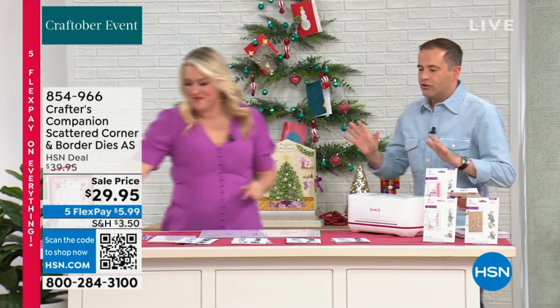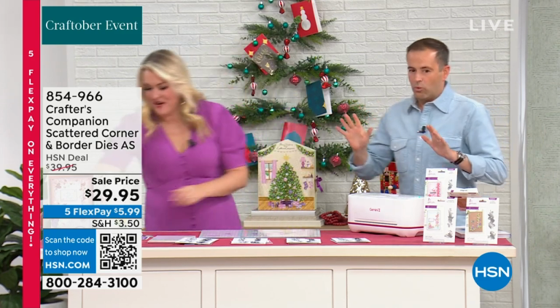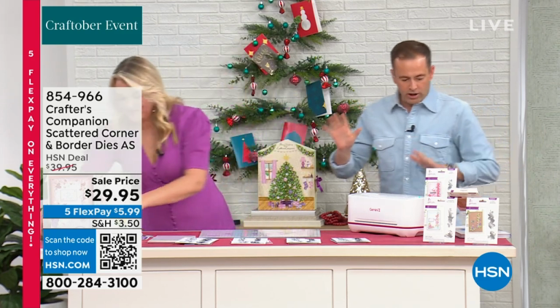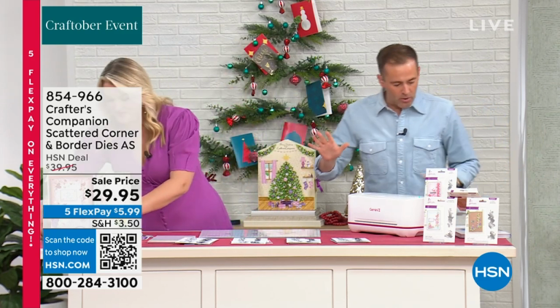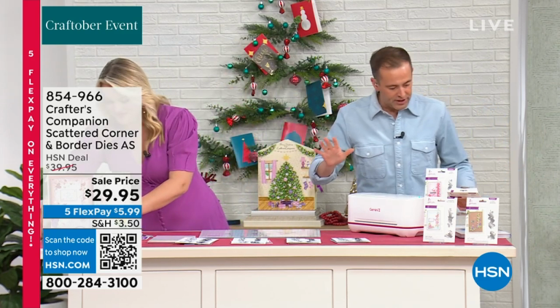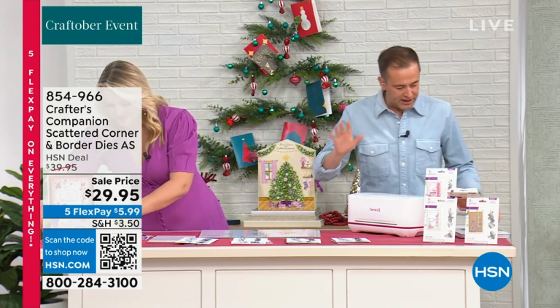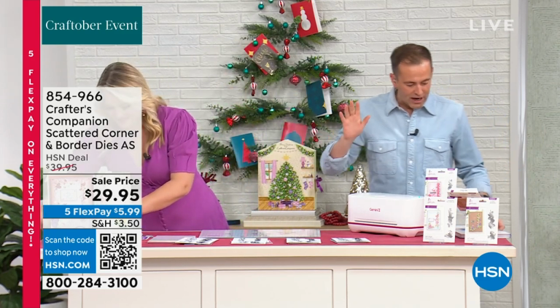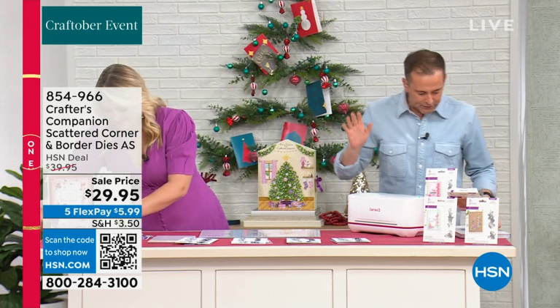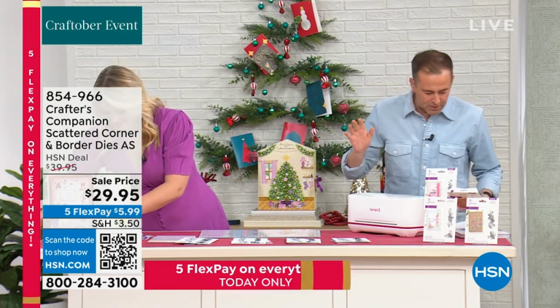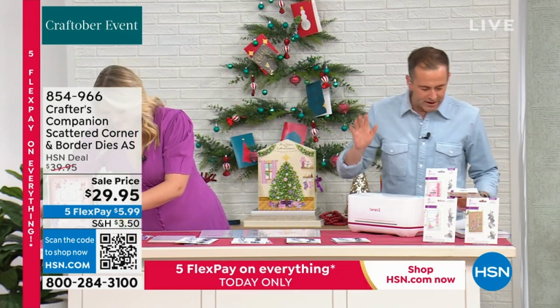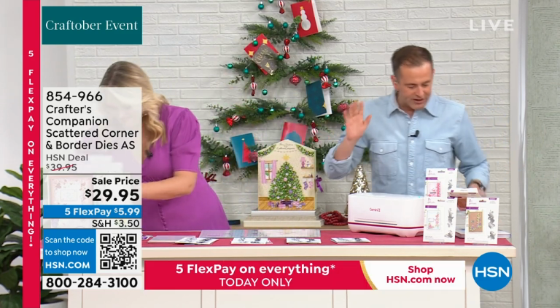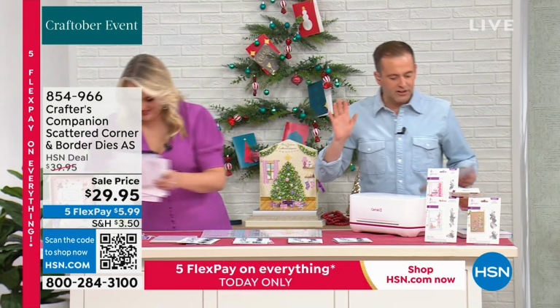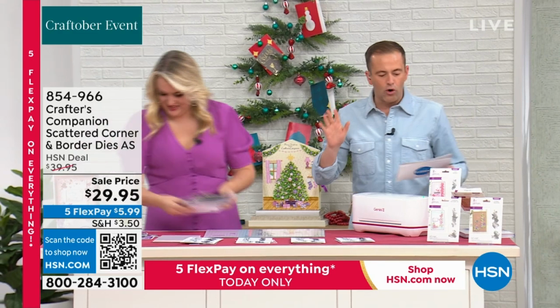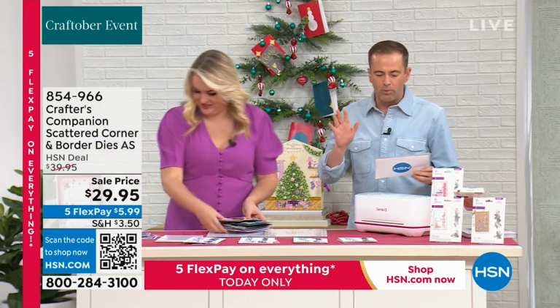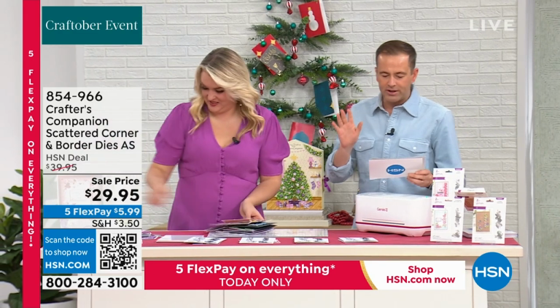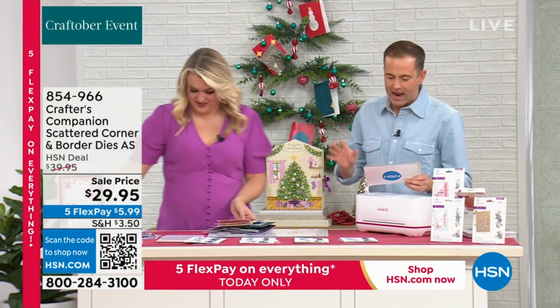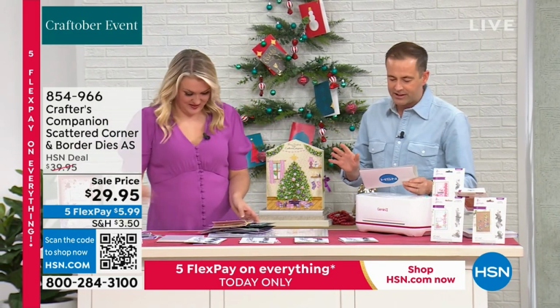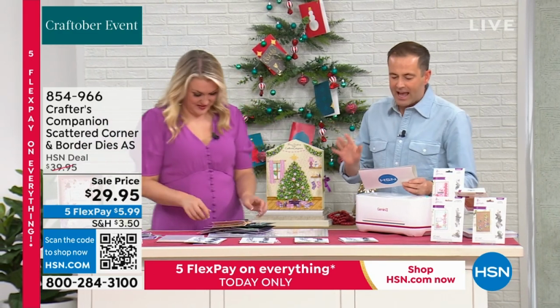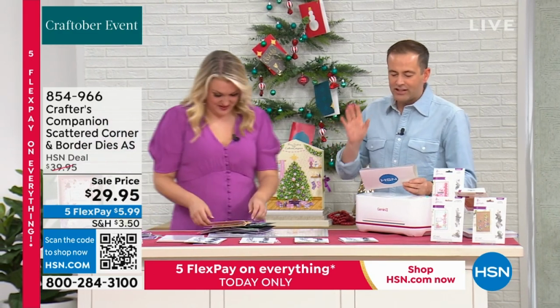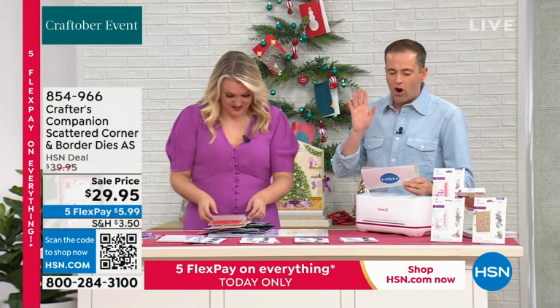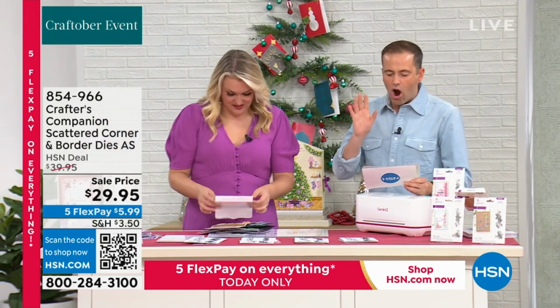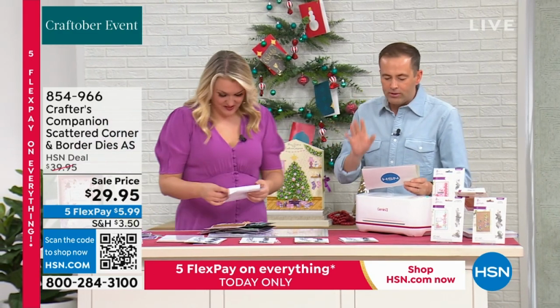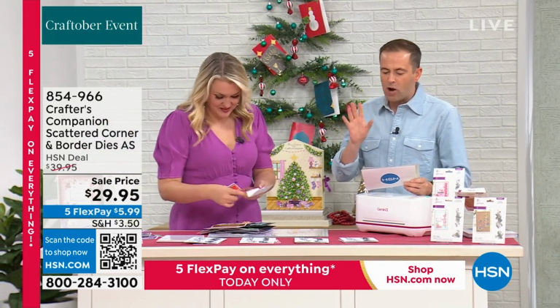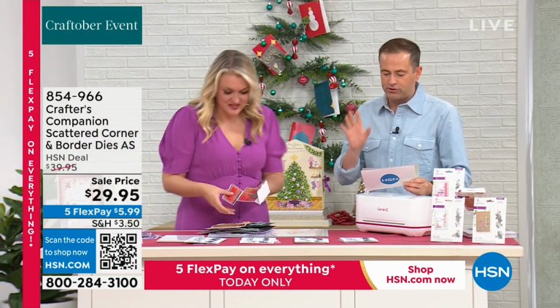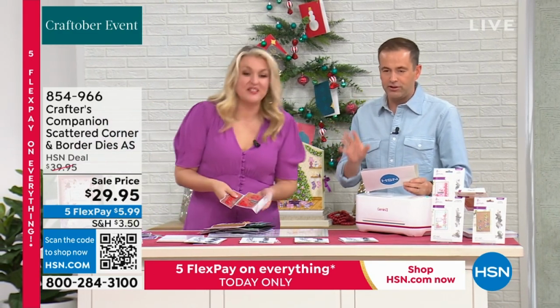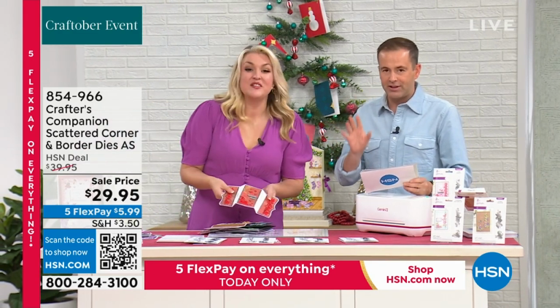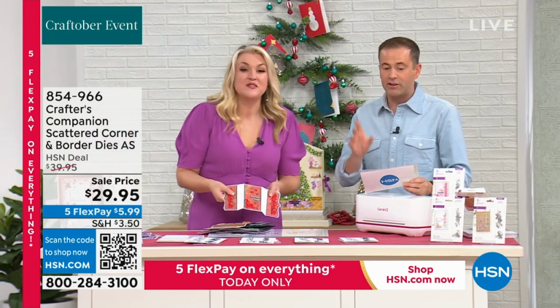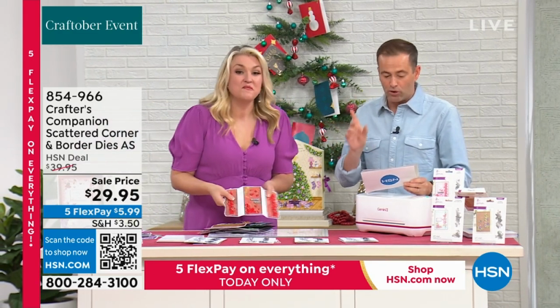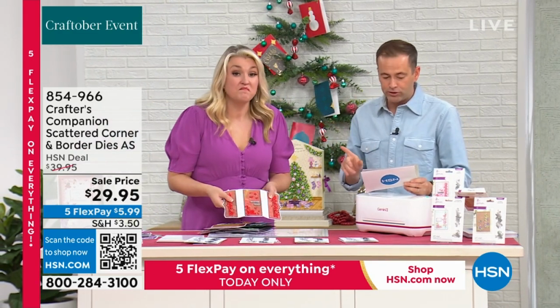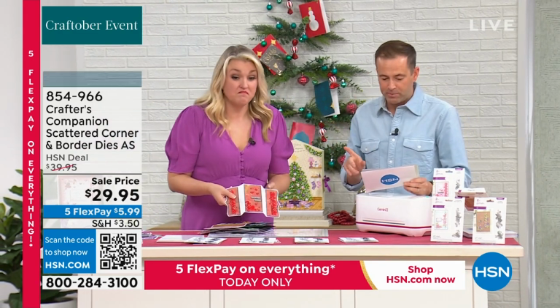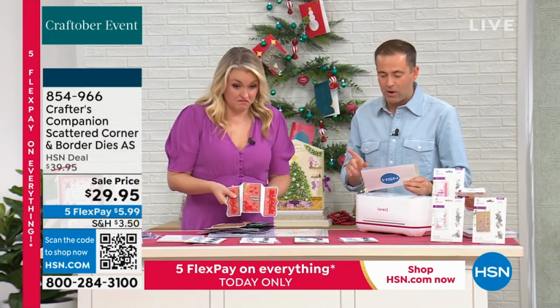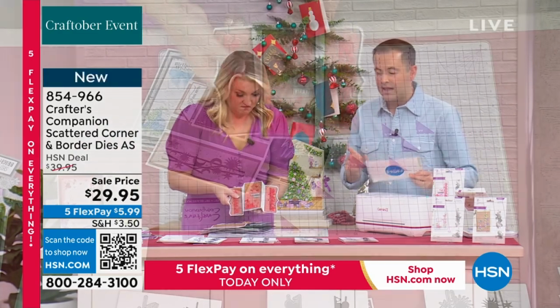So we're going to go into this. It's our Crafter's Companion Scattered Corner and Border Dies. It's your only opportunity to get this with Authorship as well.